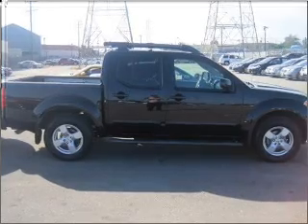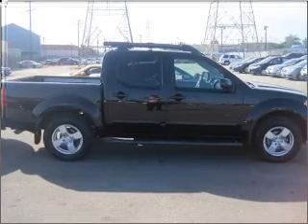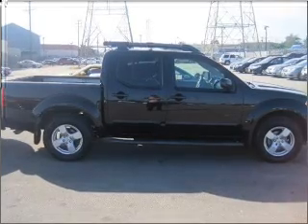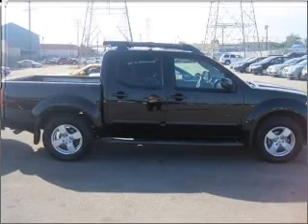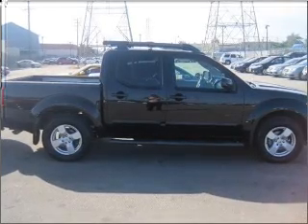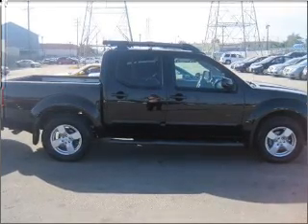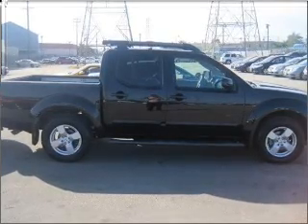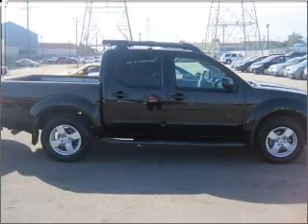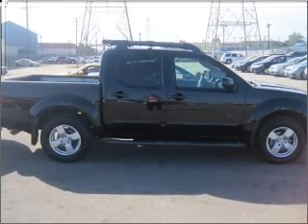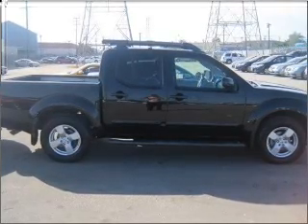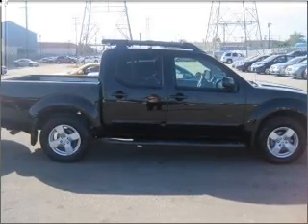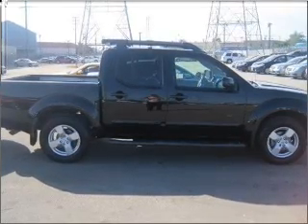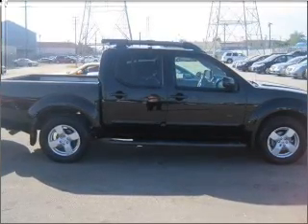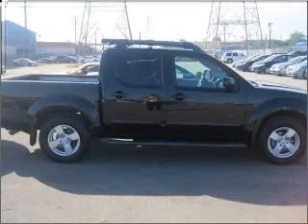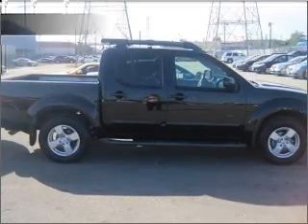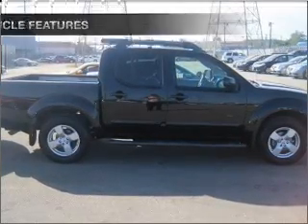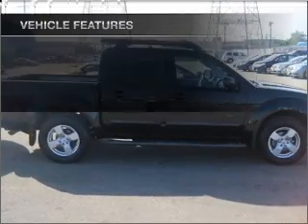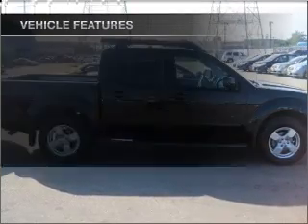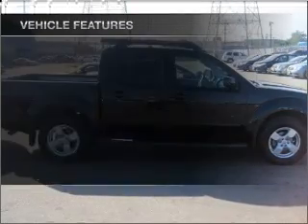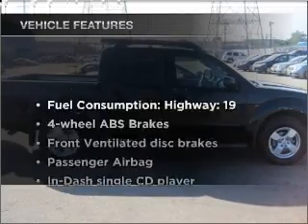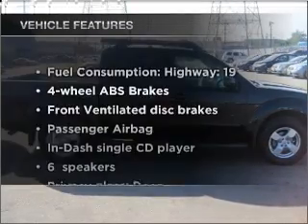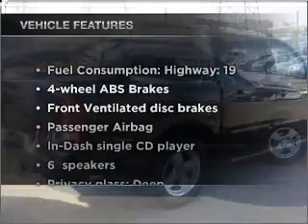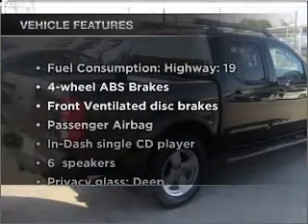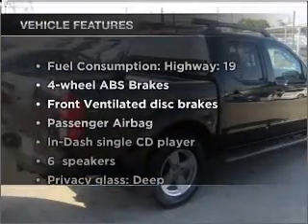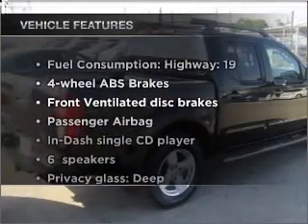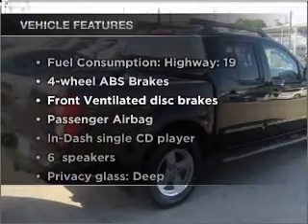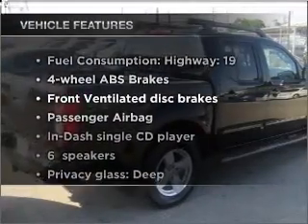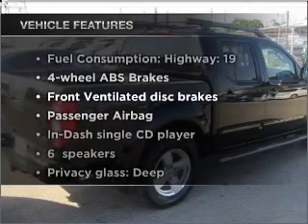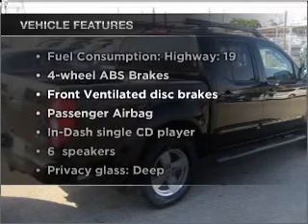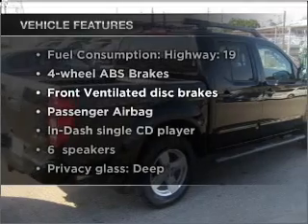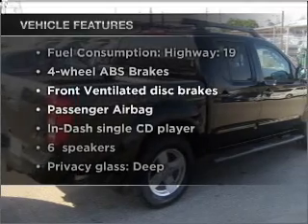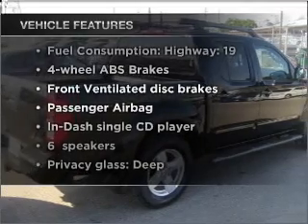Brake safely with the anti-lock braking system. Plus, enjoy these notable features that are included in this ride.